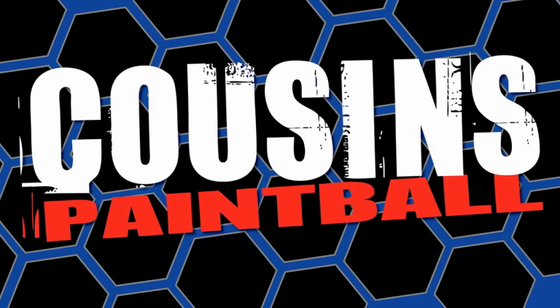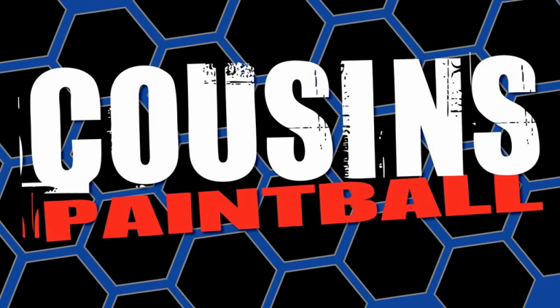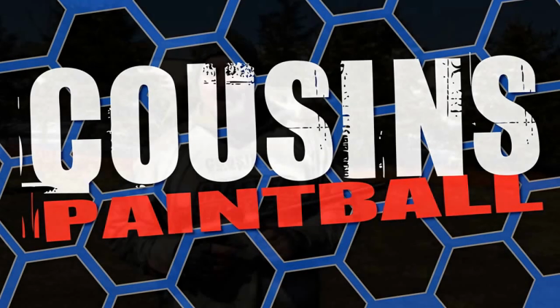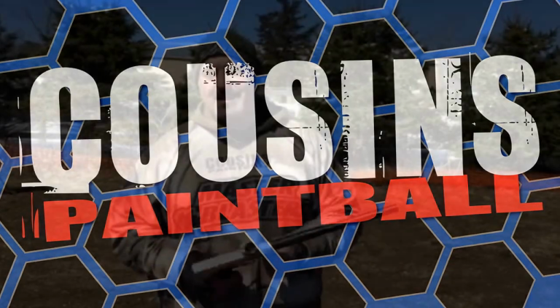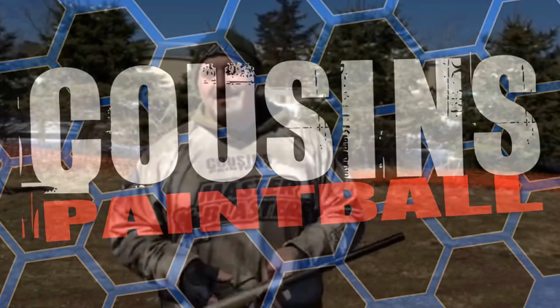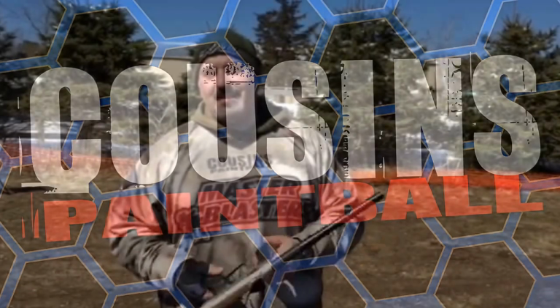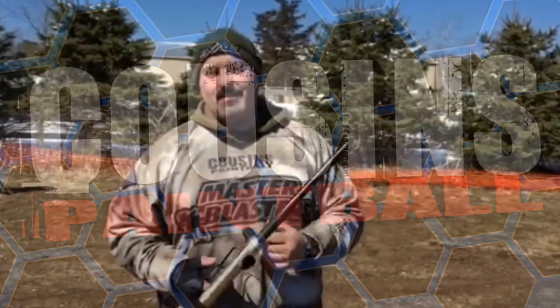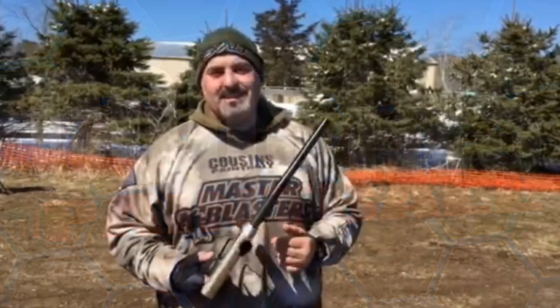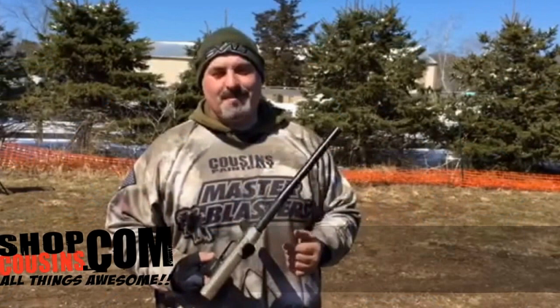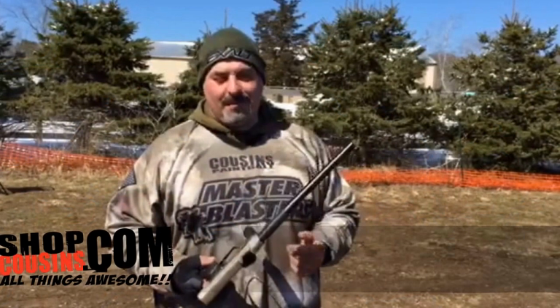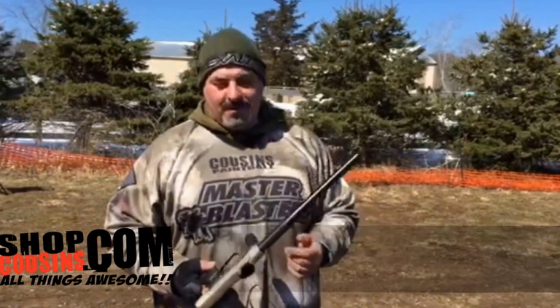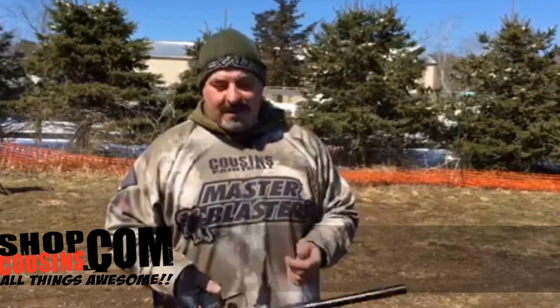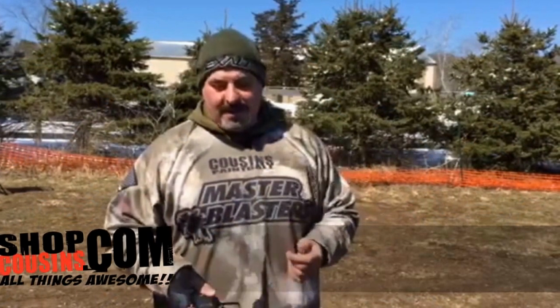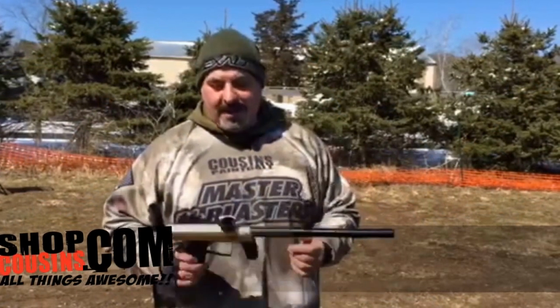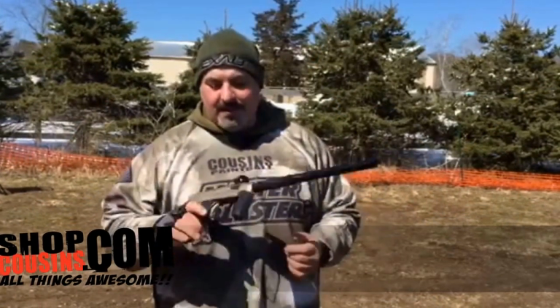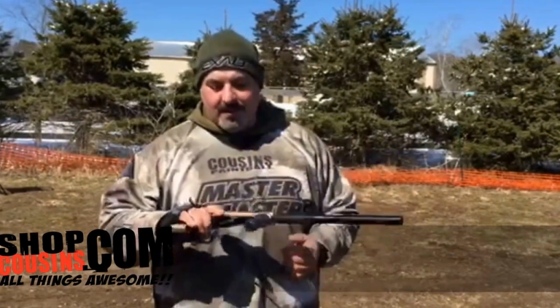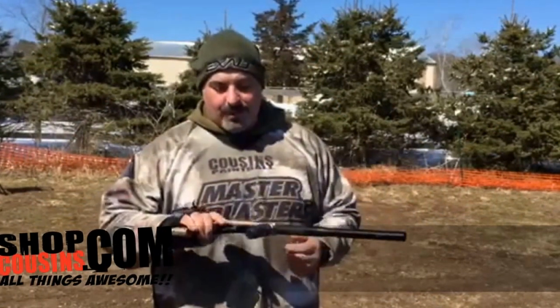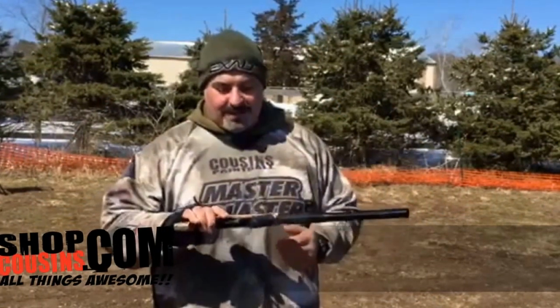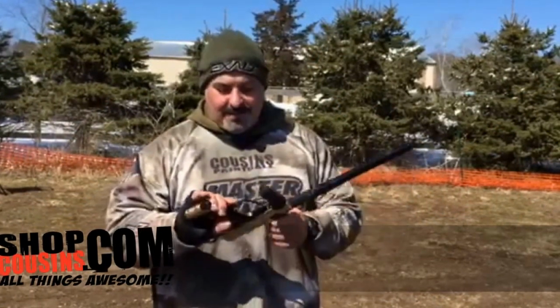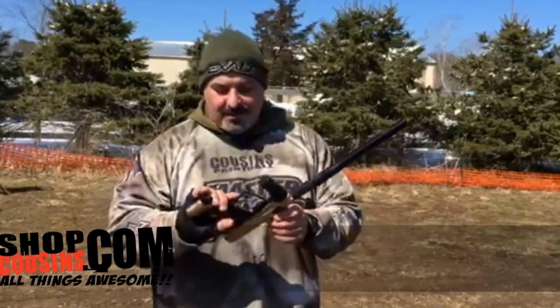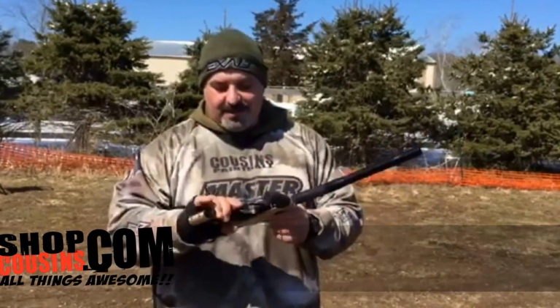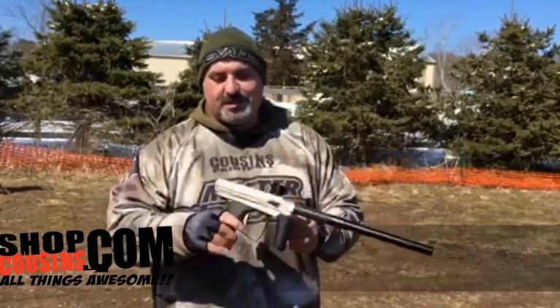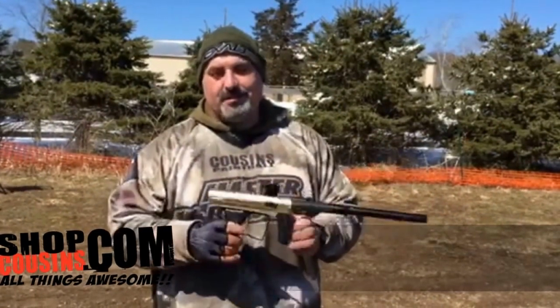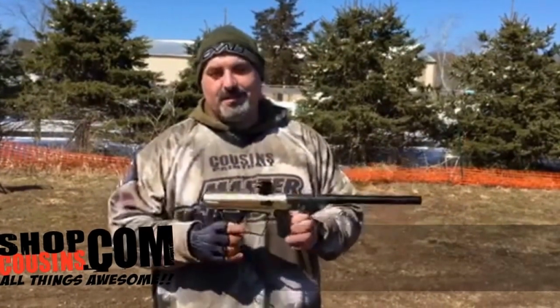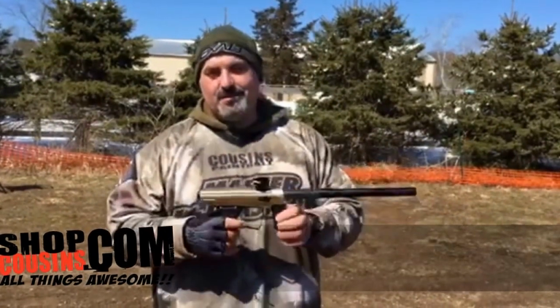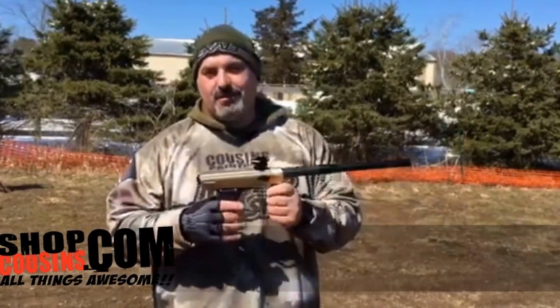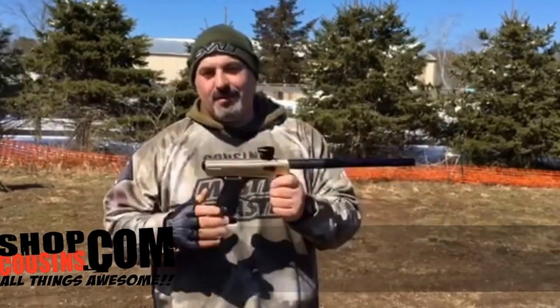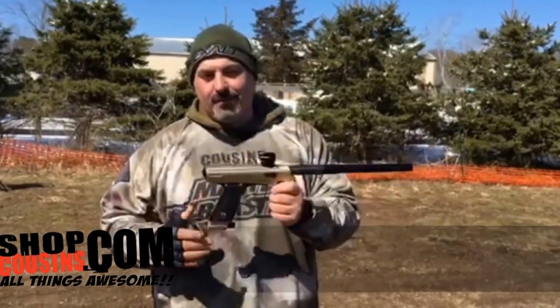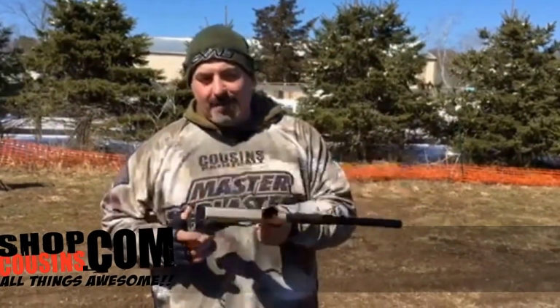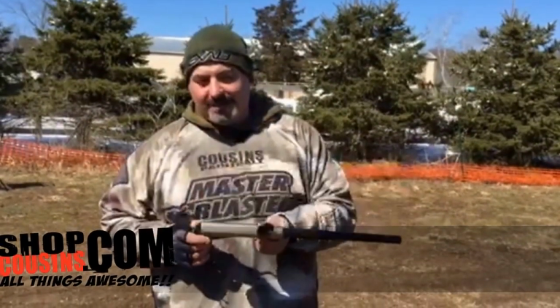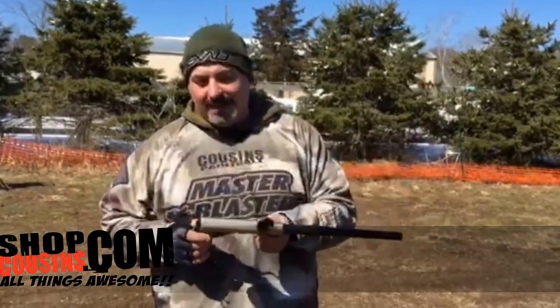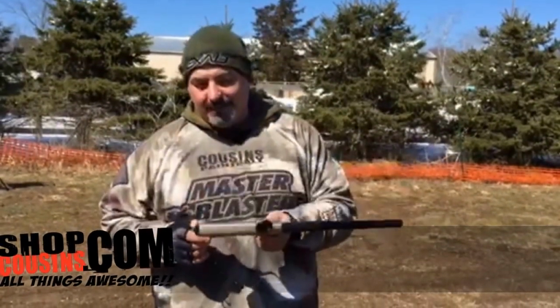What's up guys, Dave from Cuts Paintball. Today we got the opportunity to shoot the new Drone 2 from MacDev.